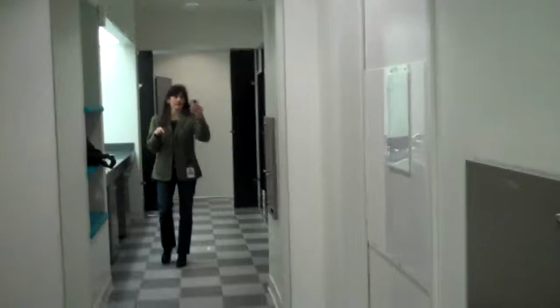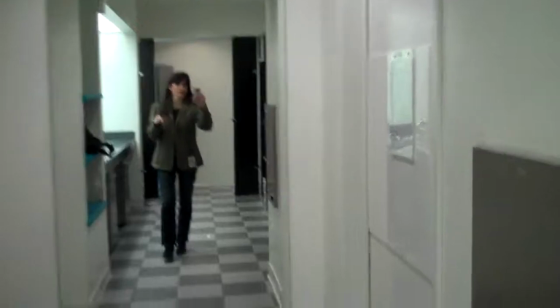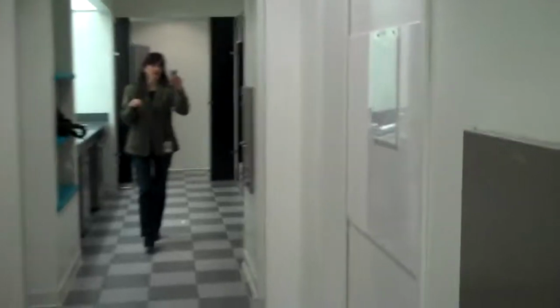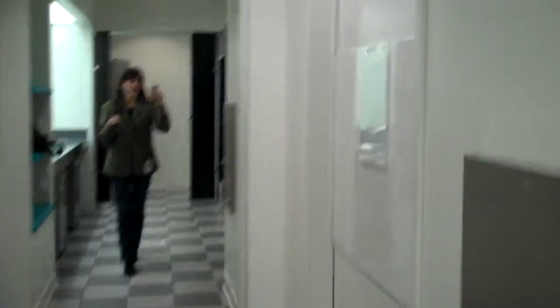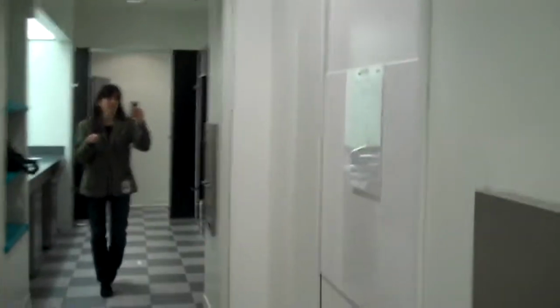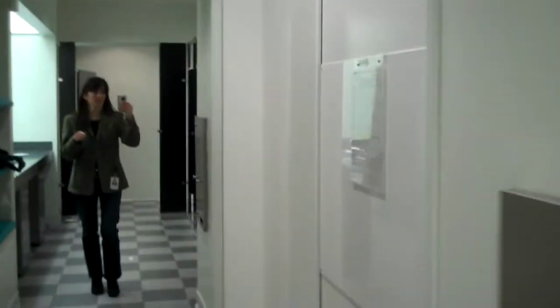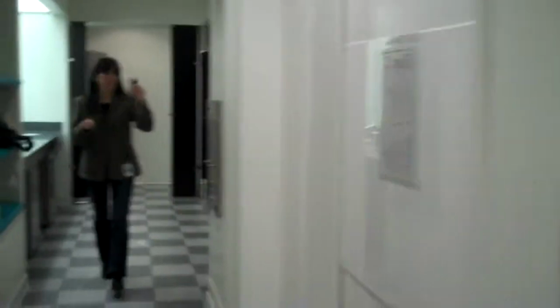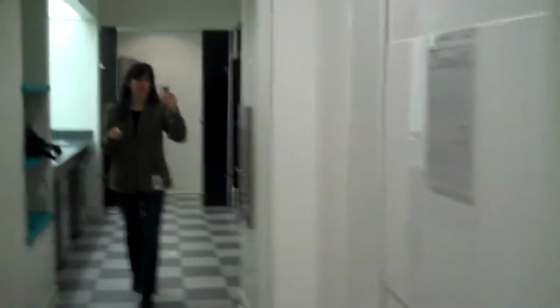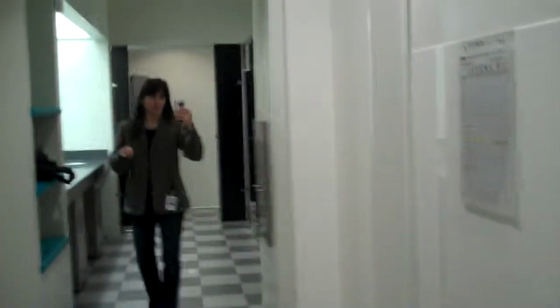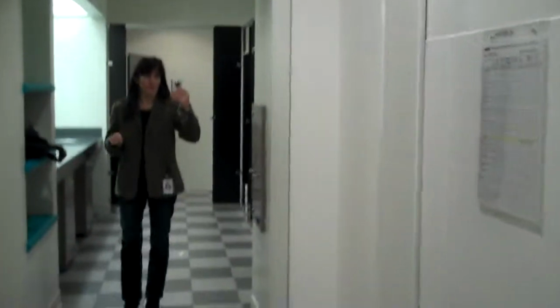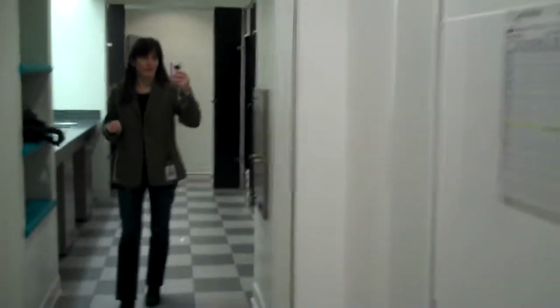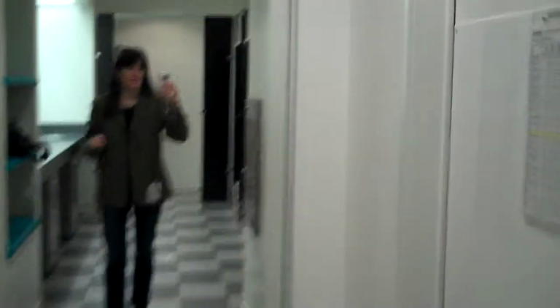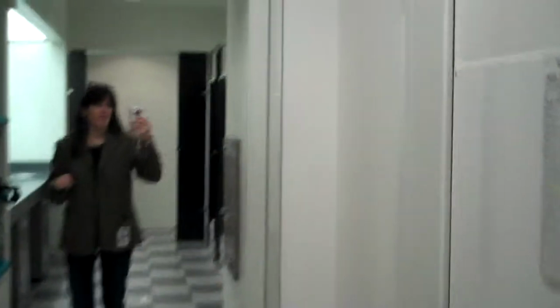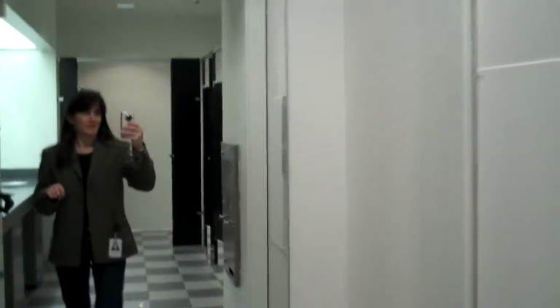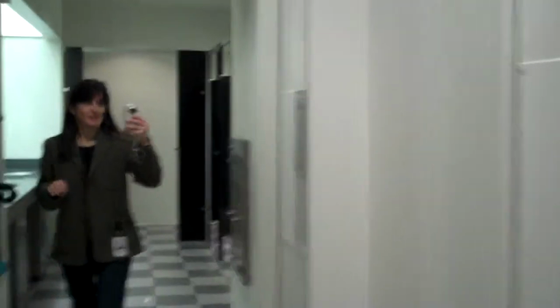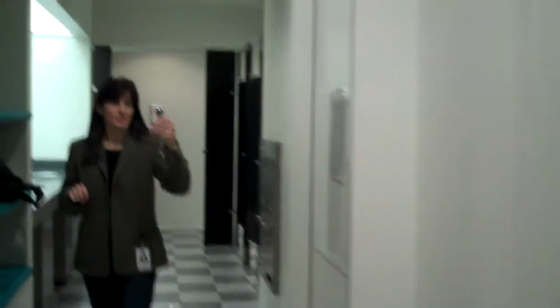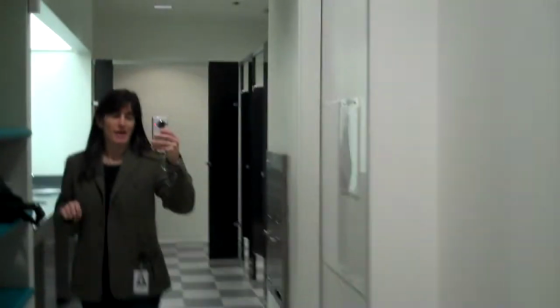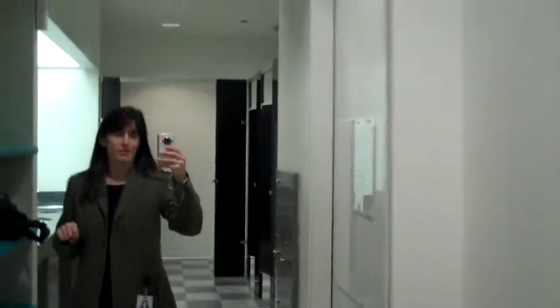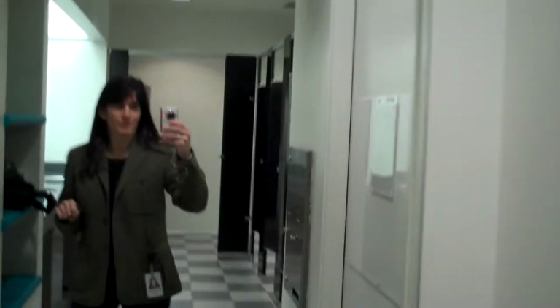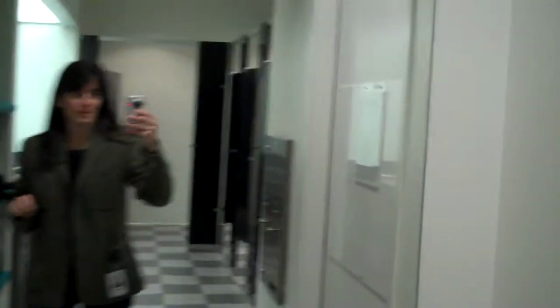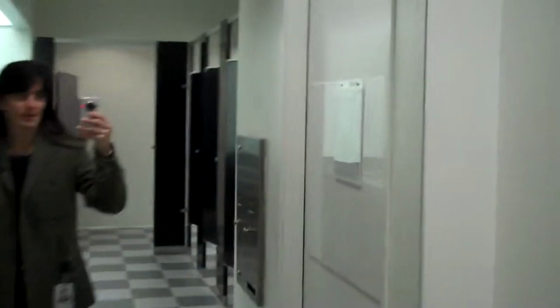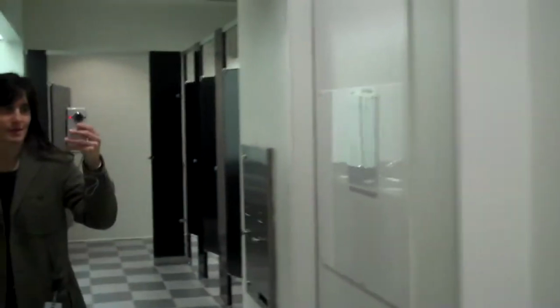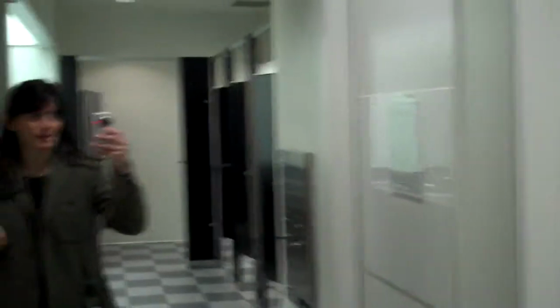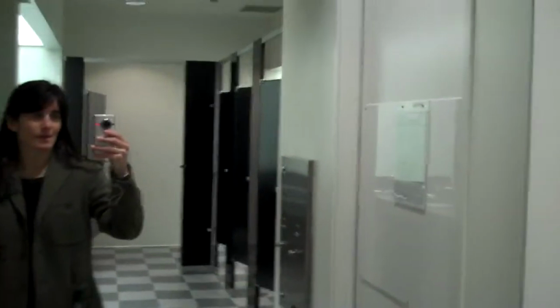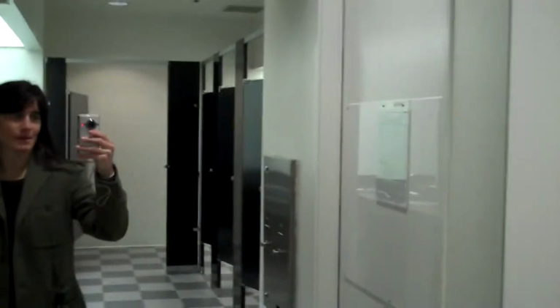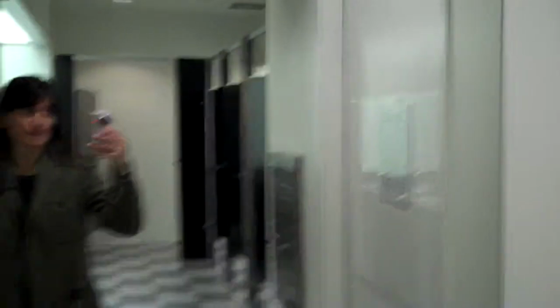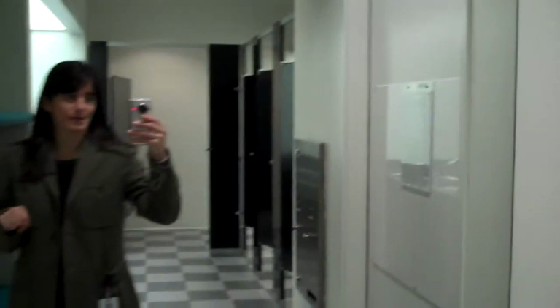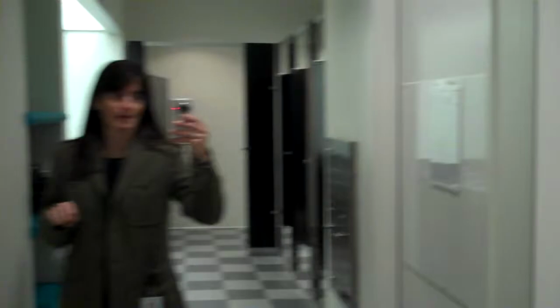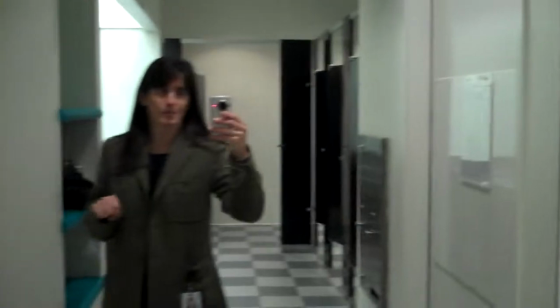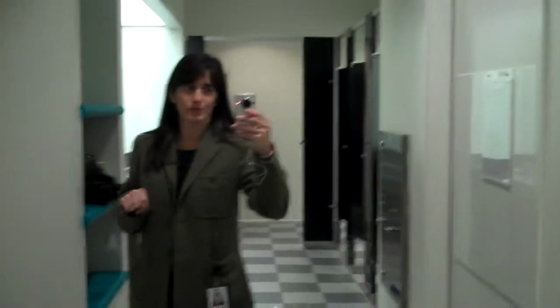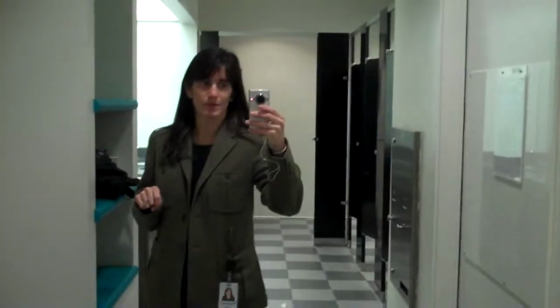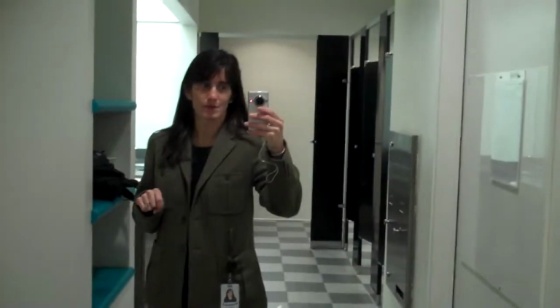All right, and this is the last part of the tour. This is the bathroom in Mountain View.